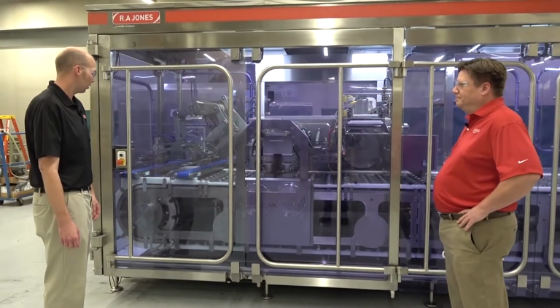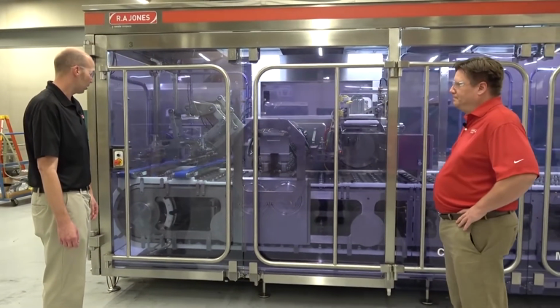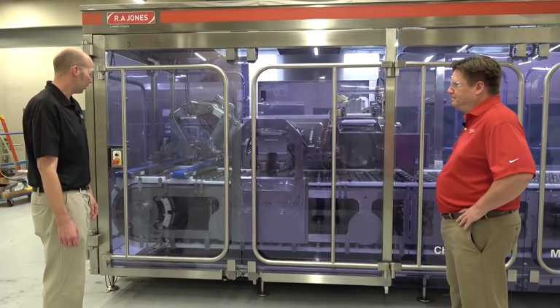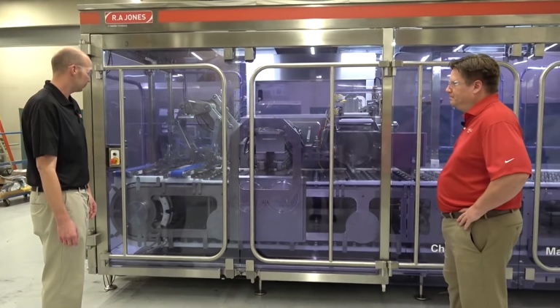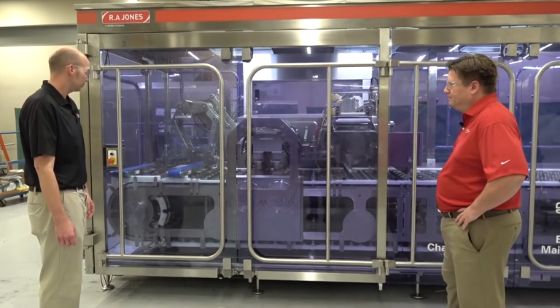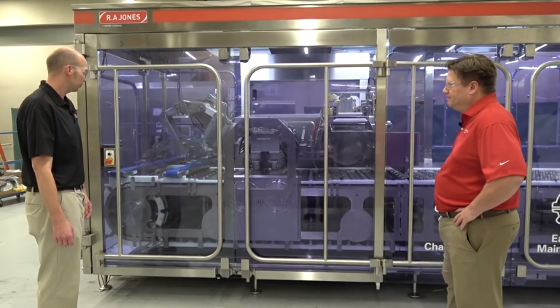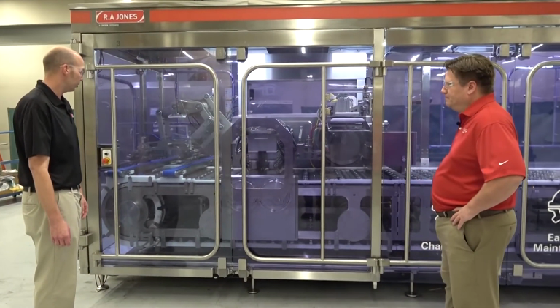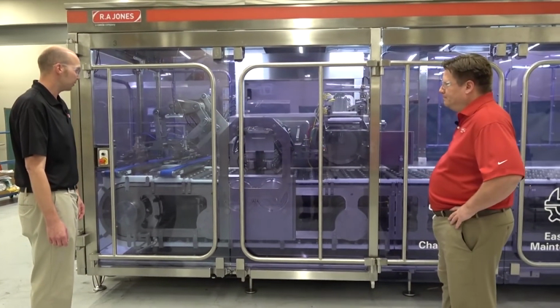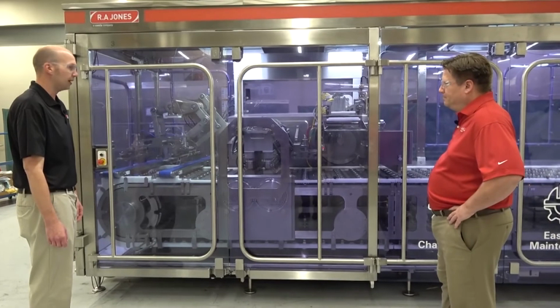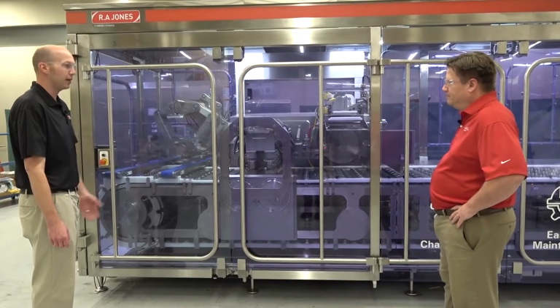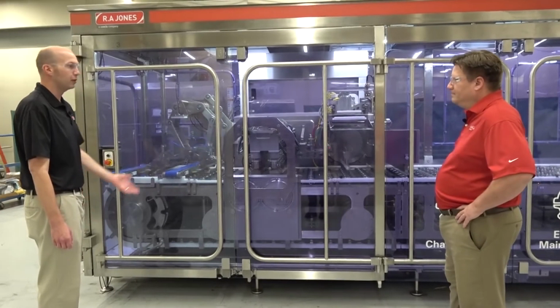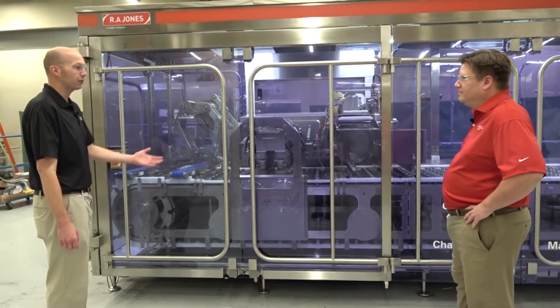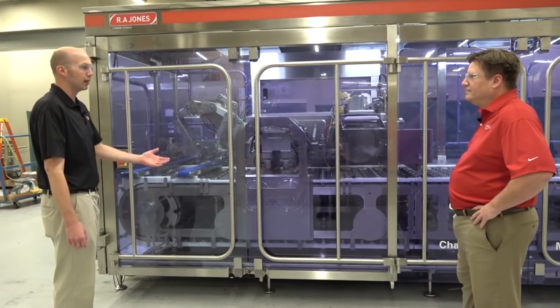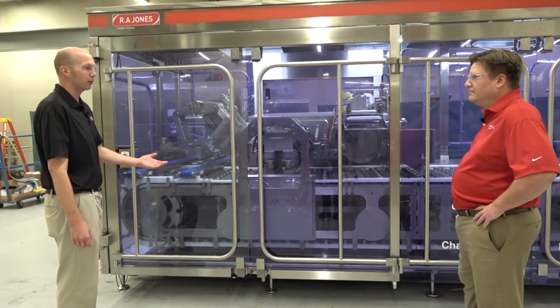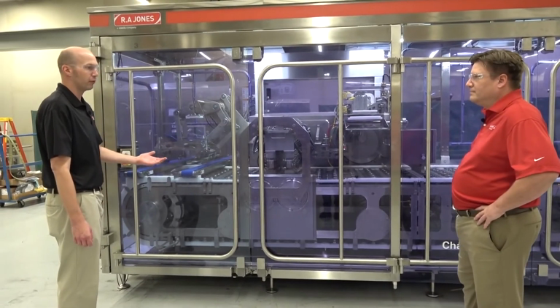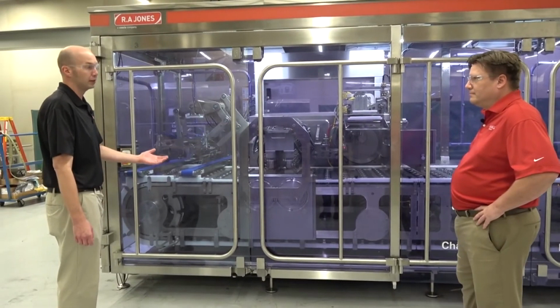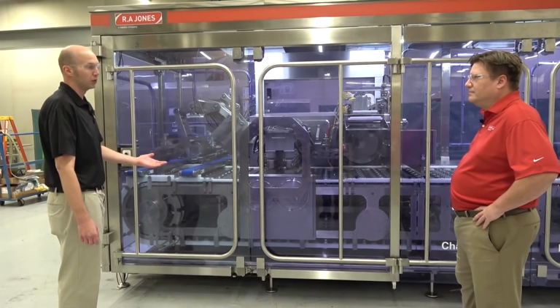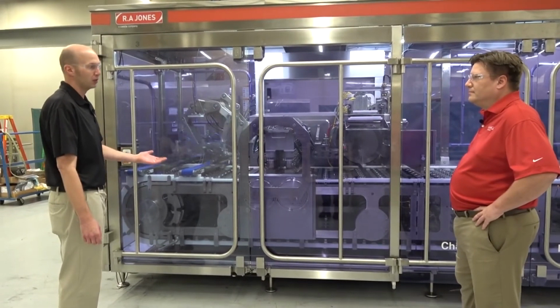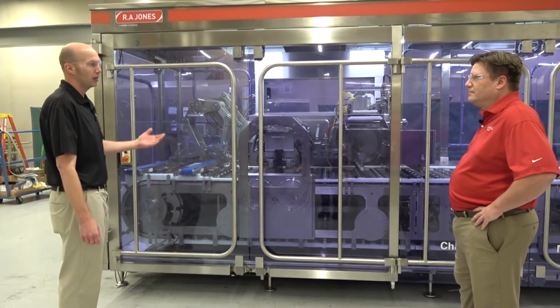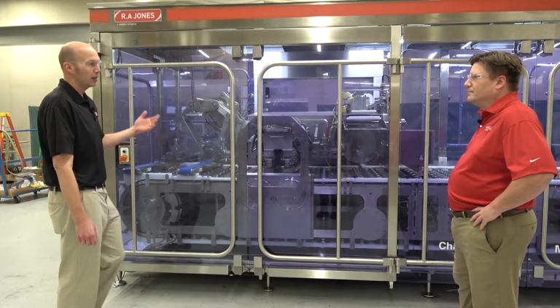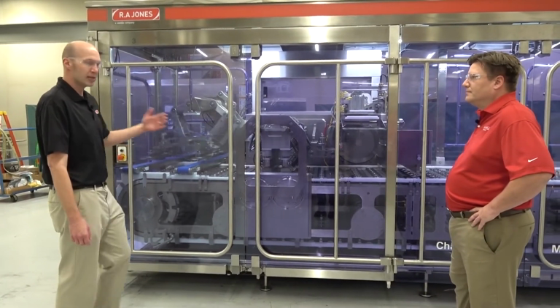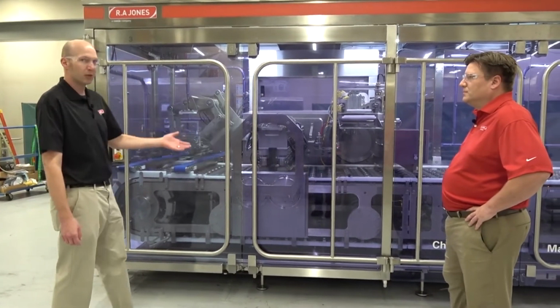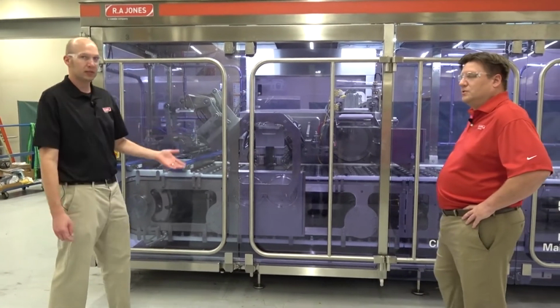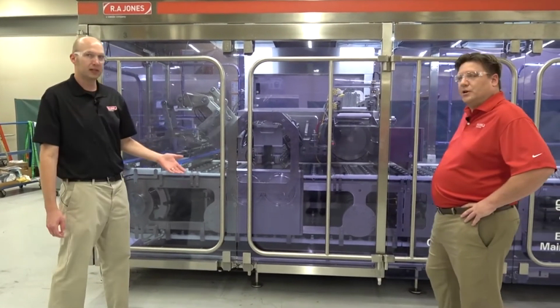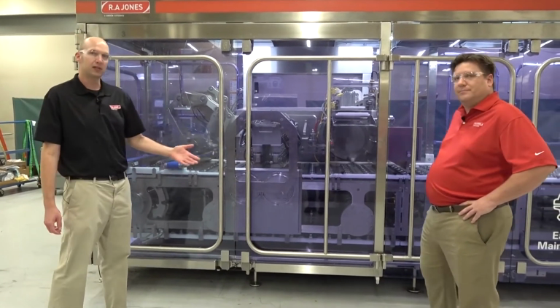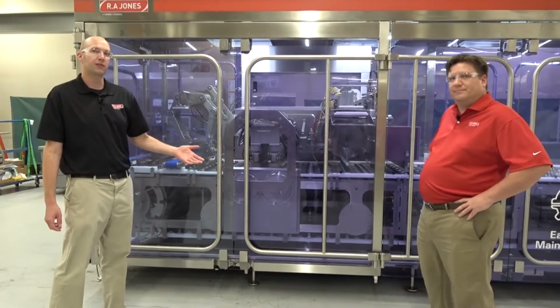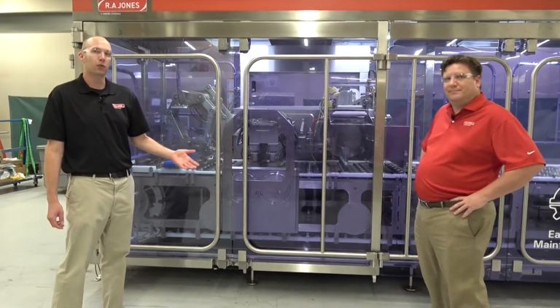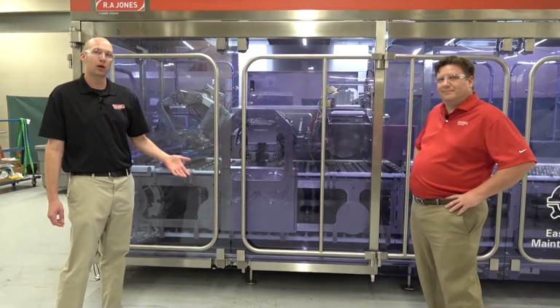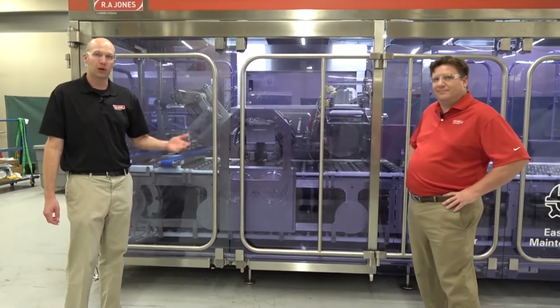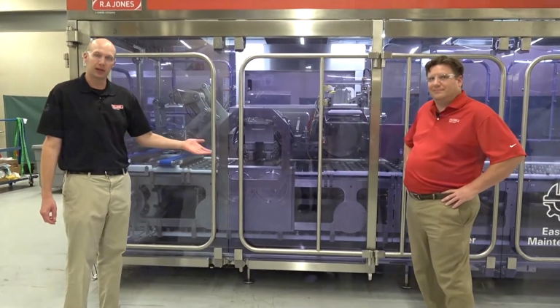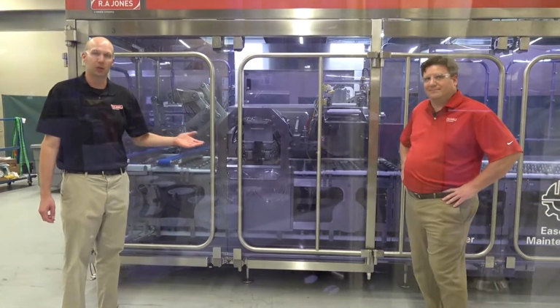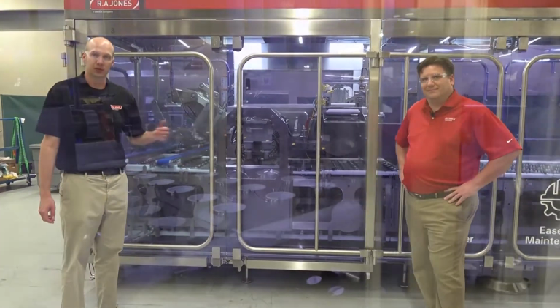Thank you Nate for that great description. Now we're going to see the CF400 running cups.